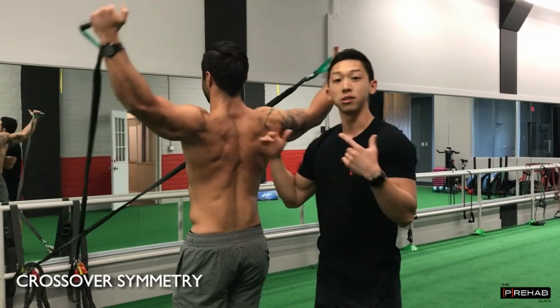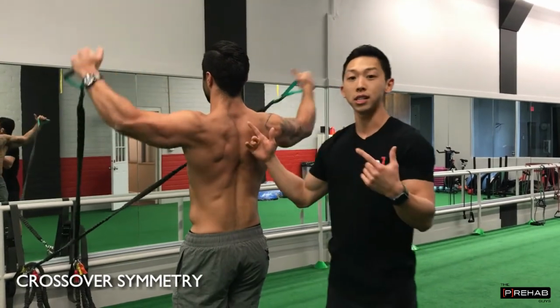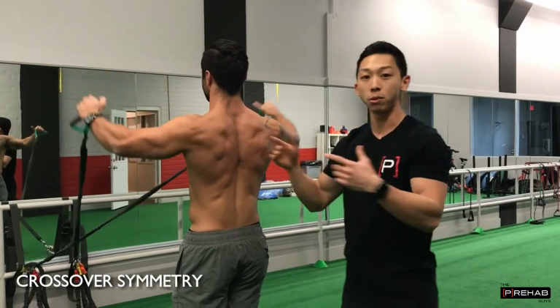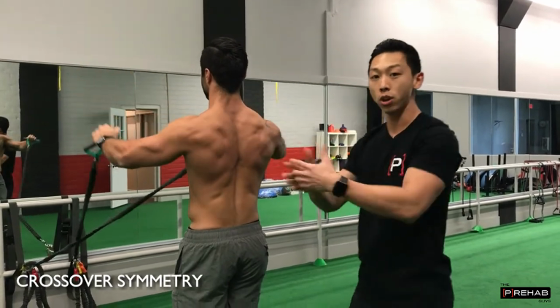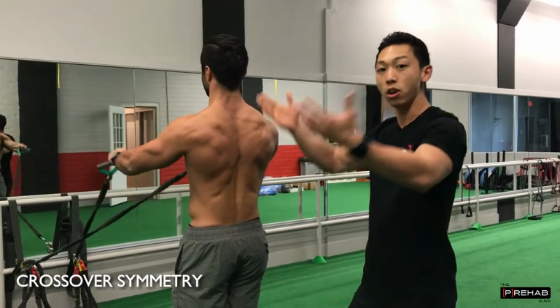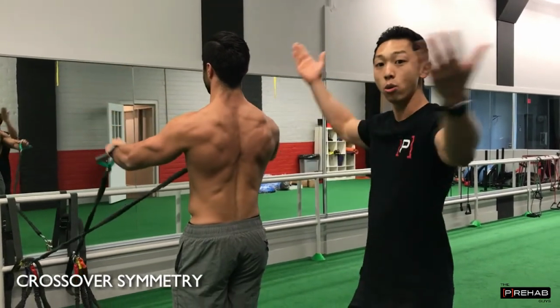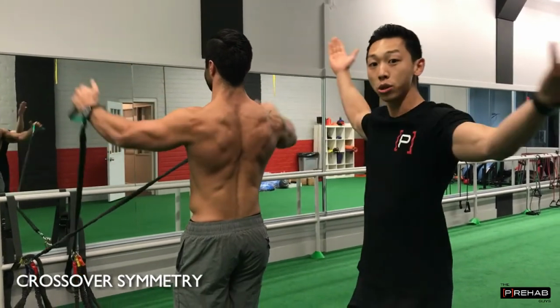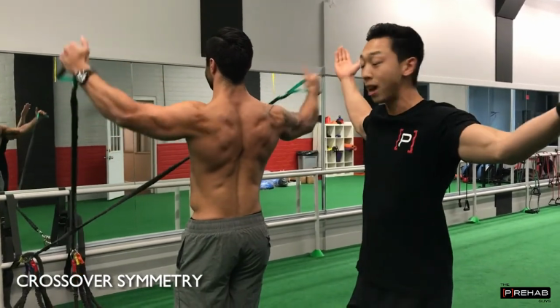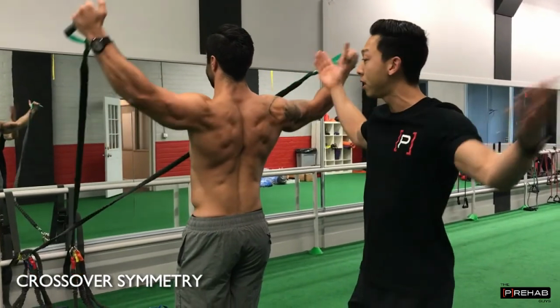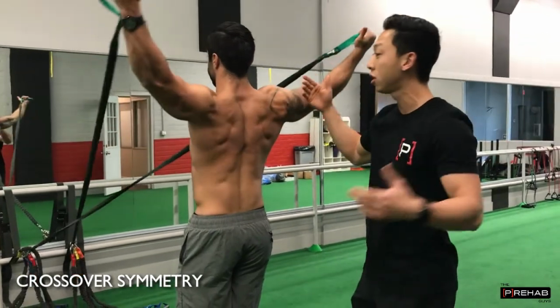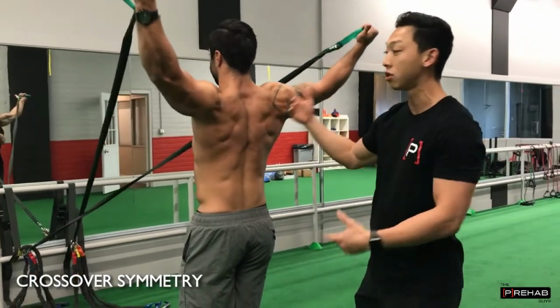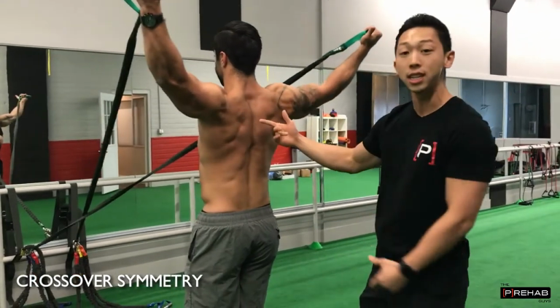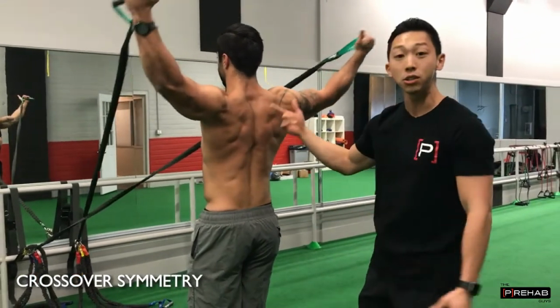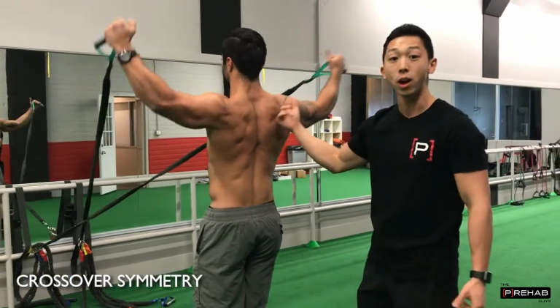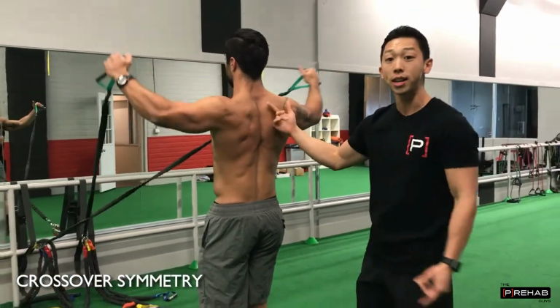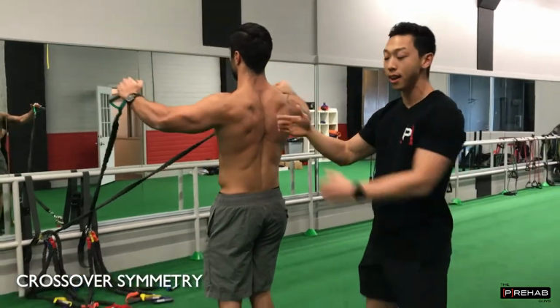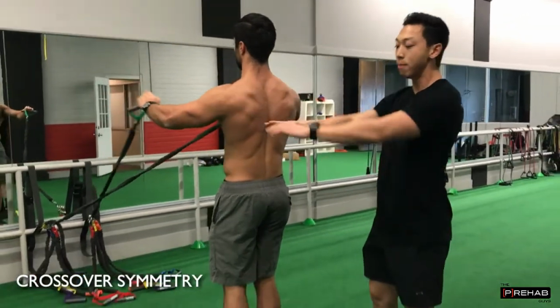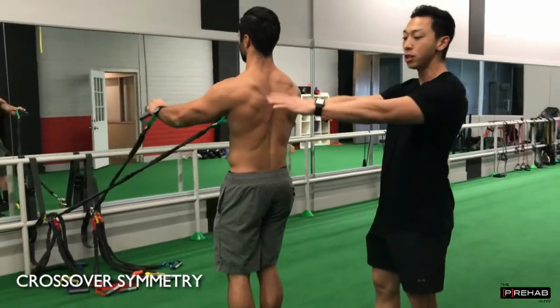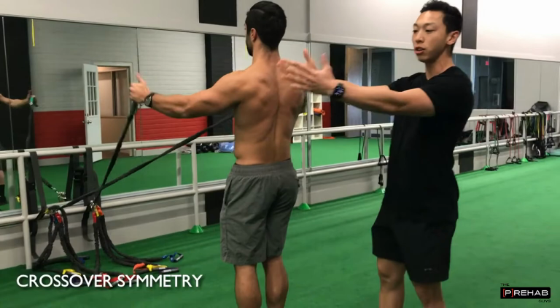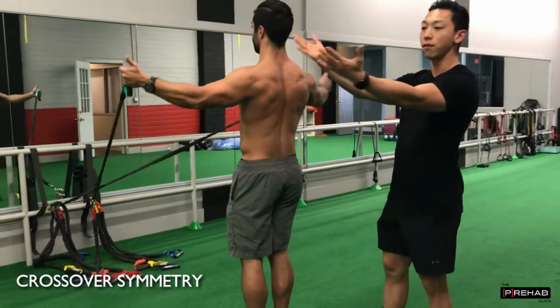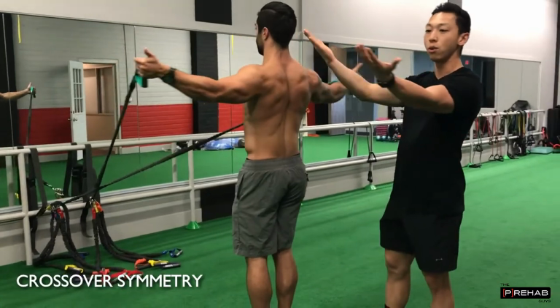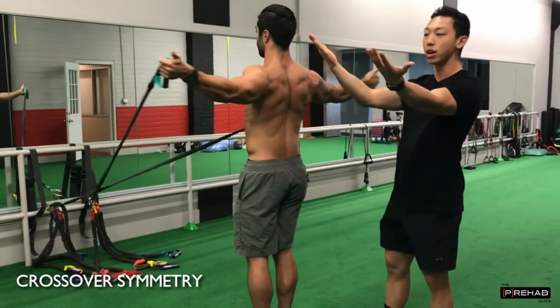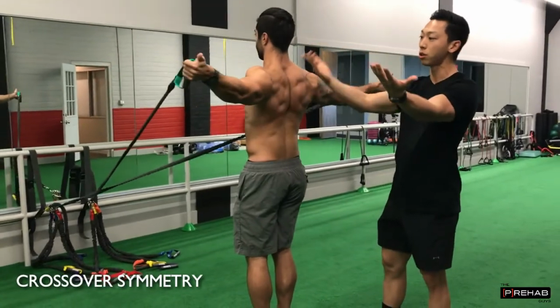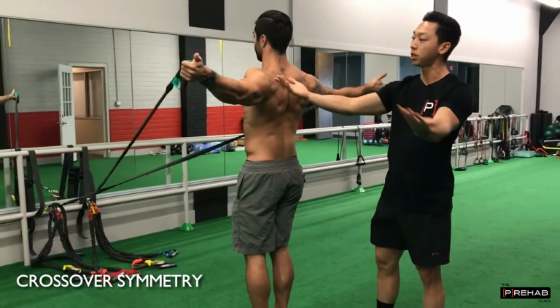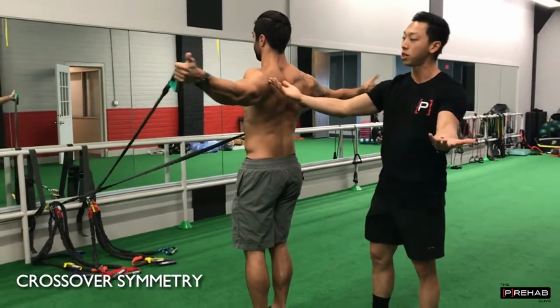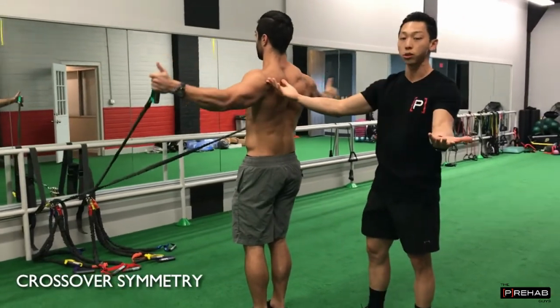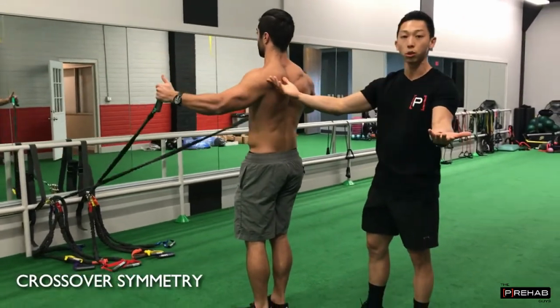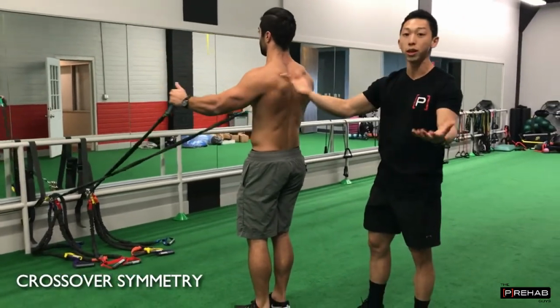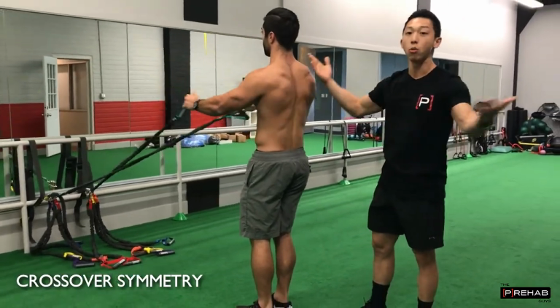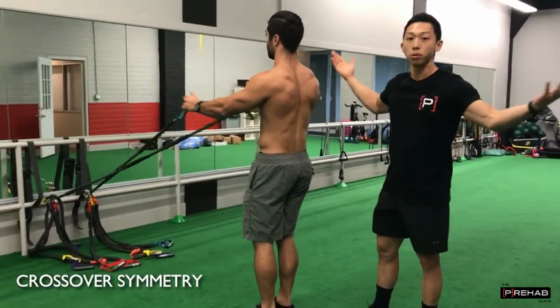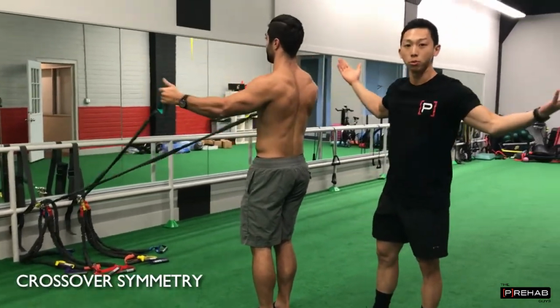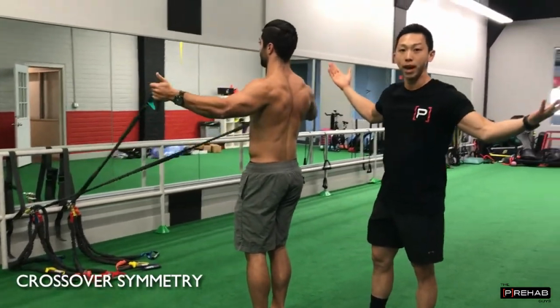So next time you're working on your horizontal abduction, just think of your Y's. Make sure you're getting full external rotation of the shoulder while you pull back.